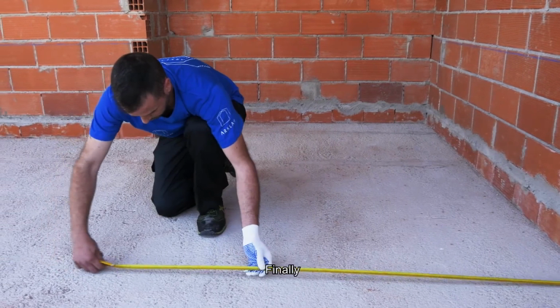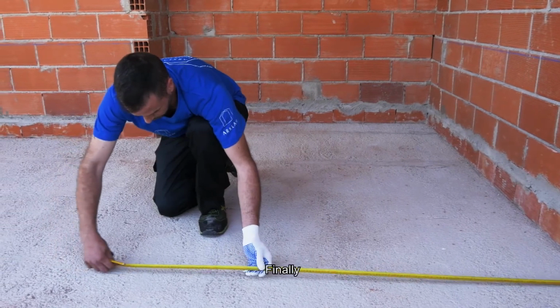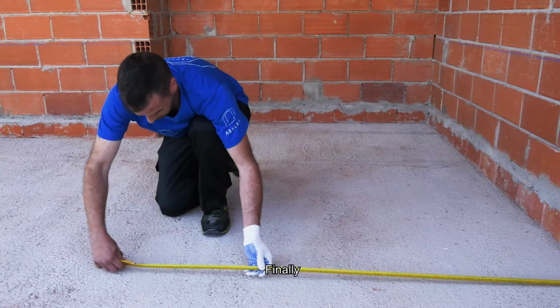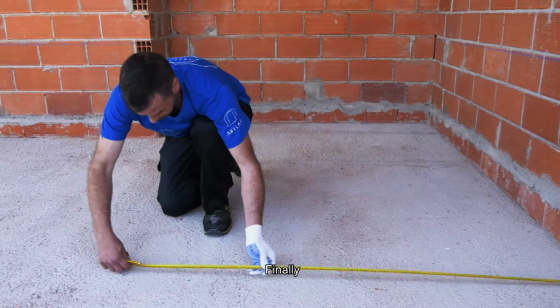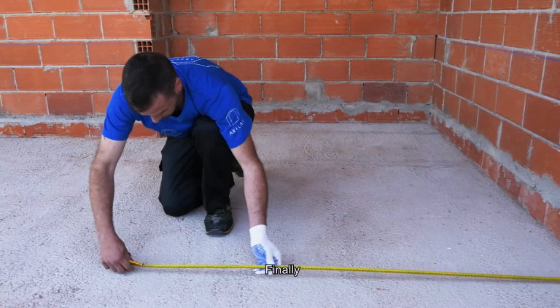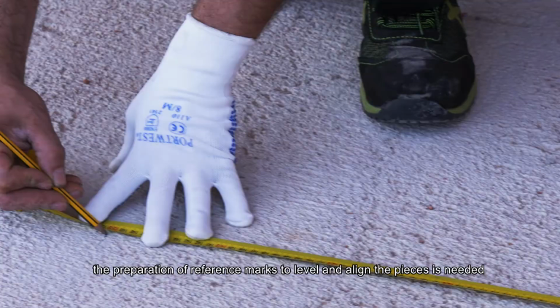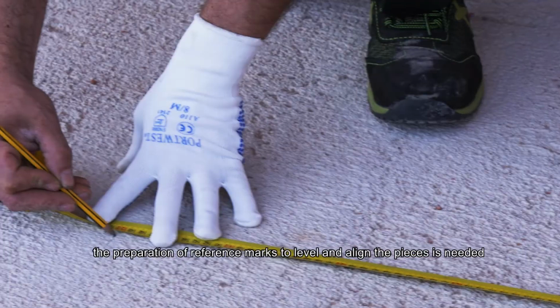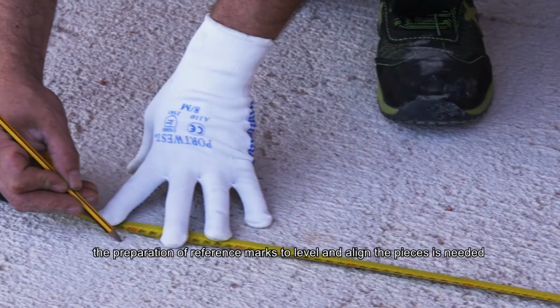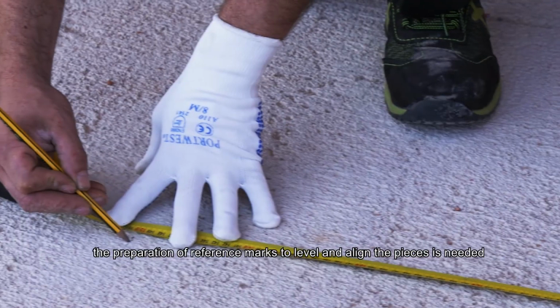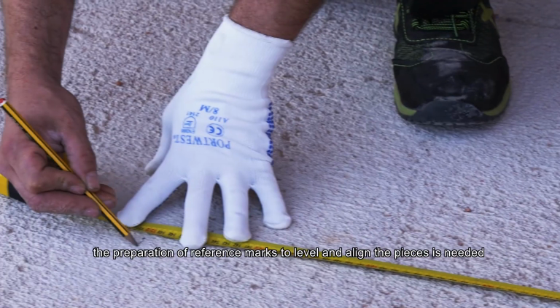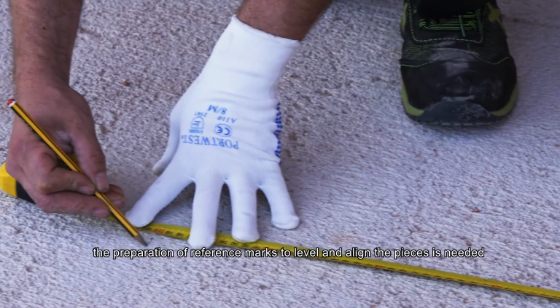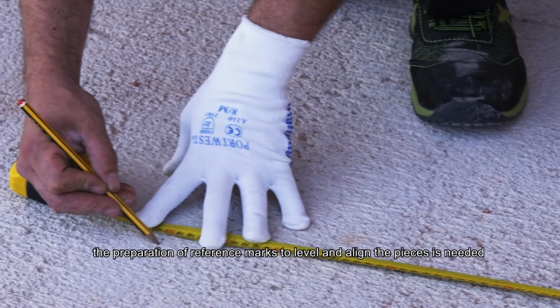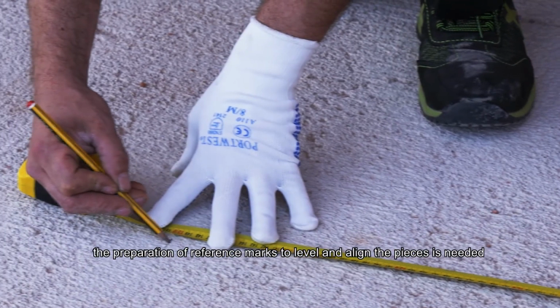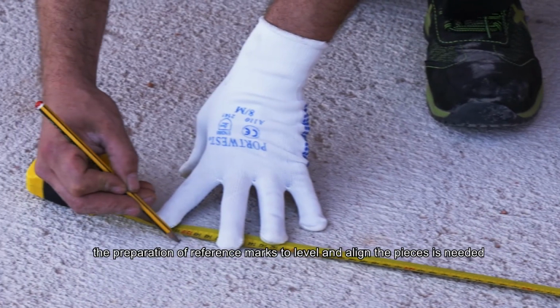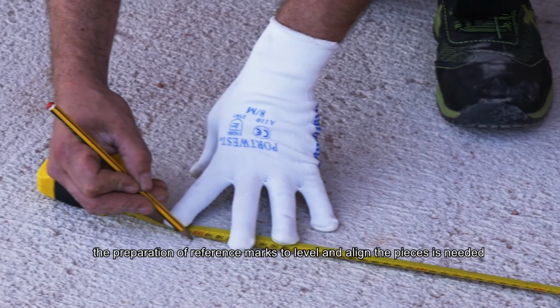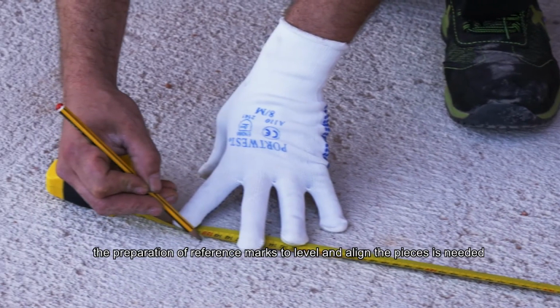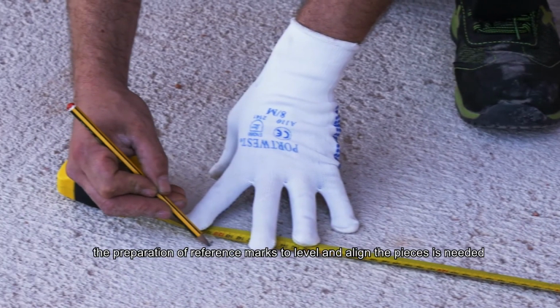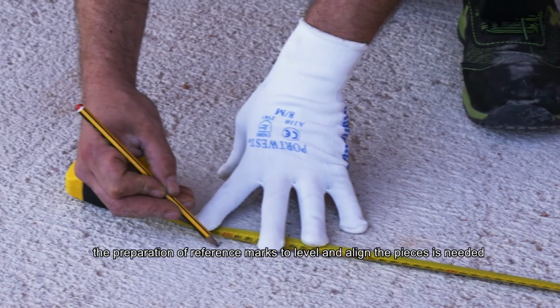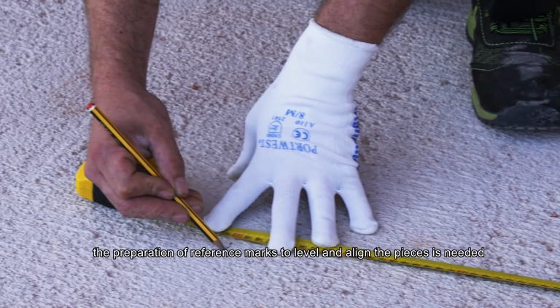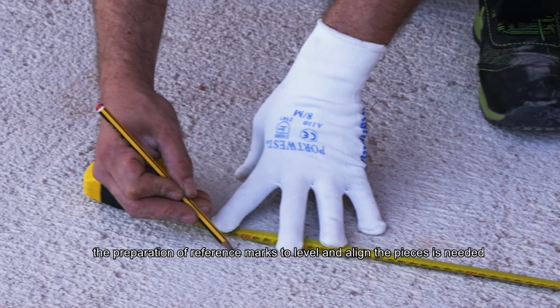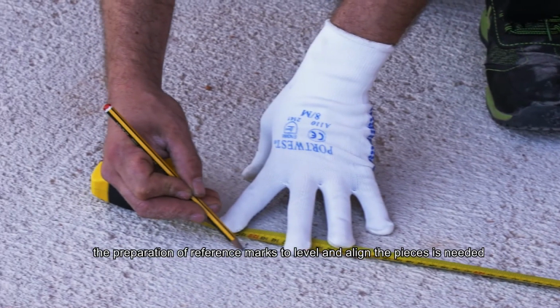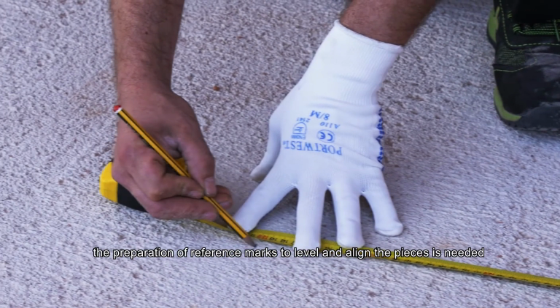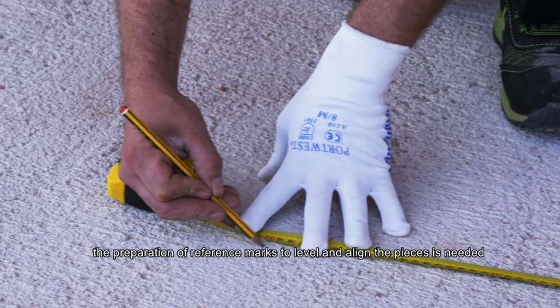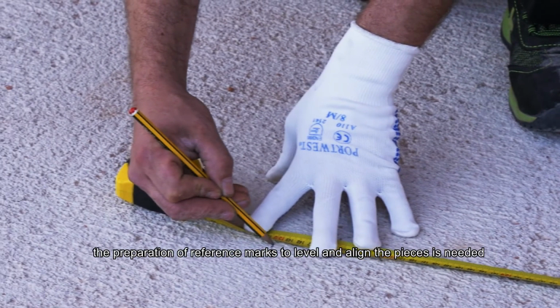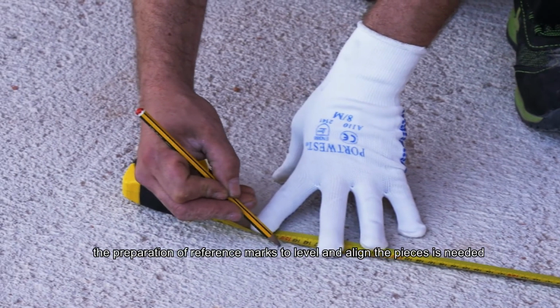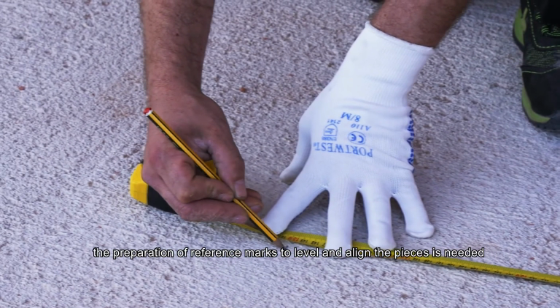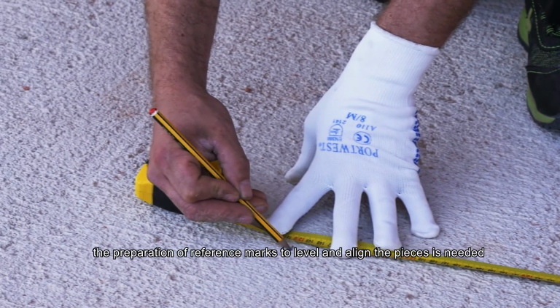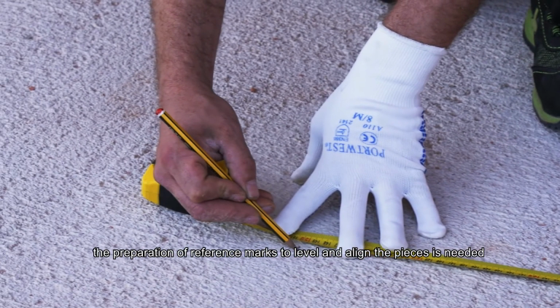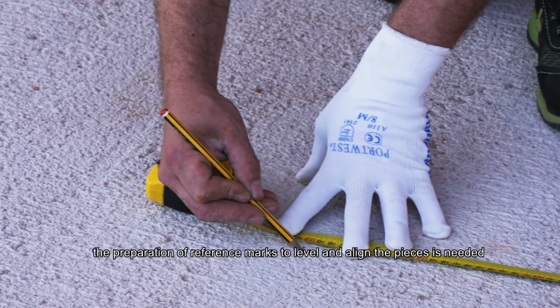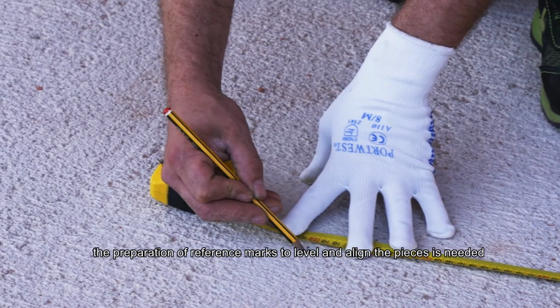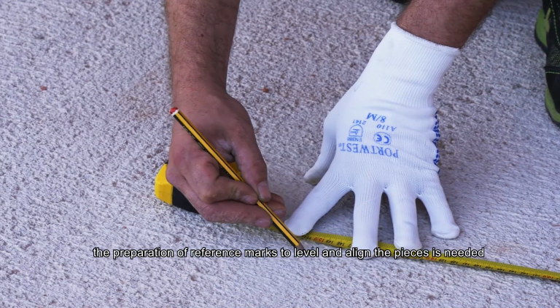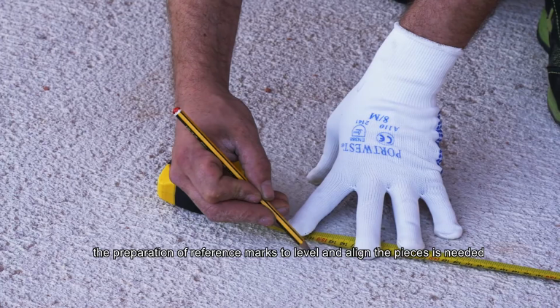Finally, the preparation of reference marks to level and align the pieces is needed.